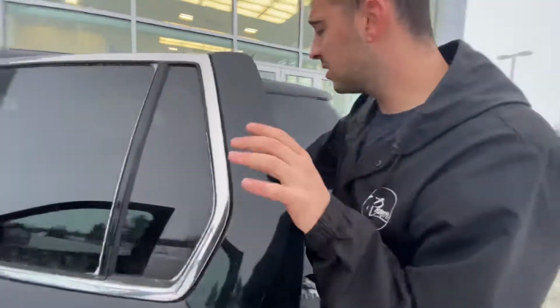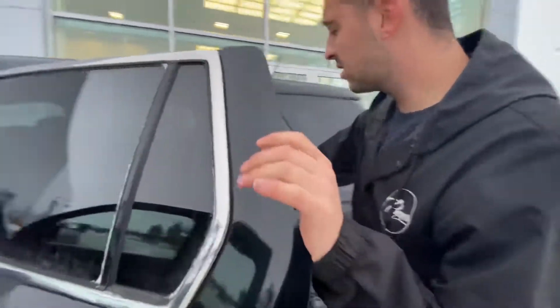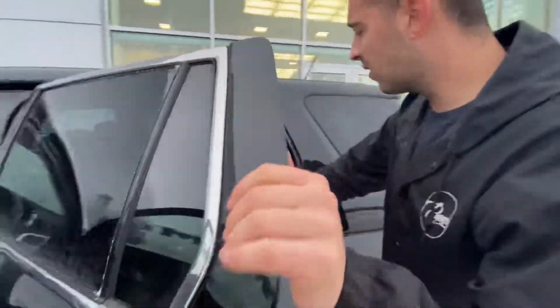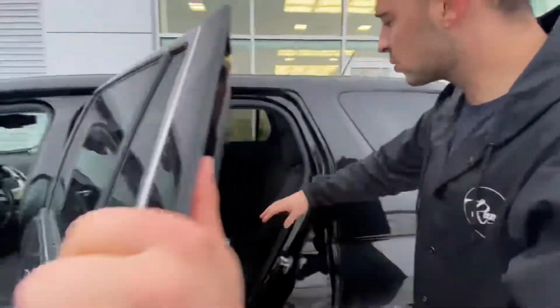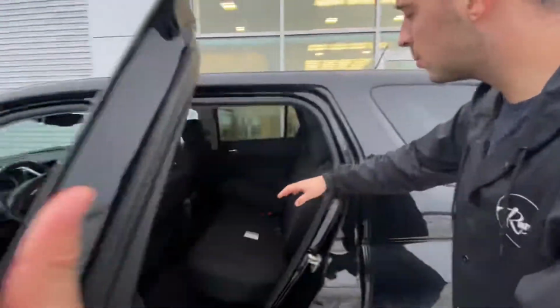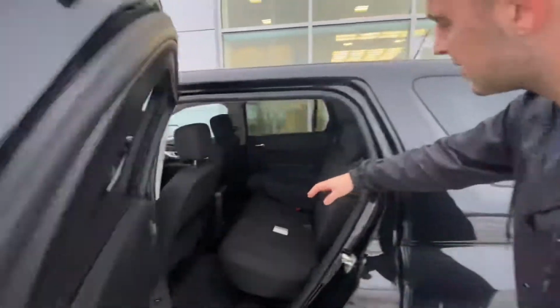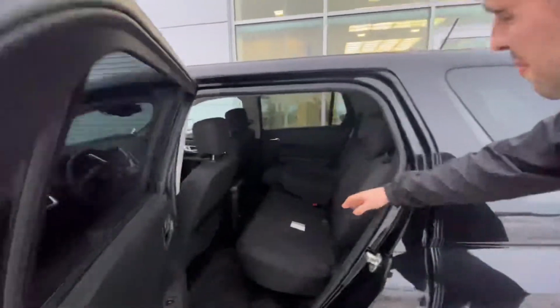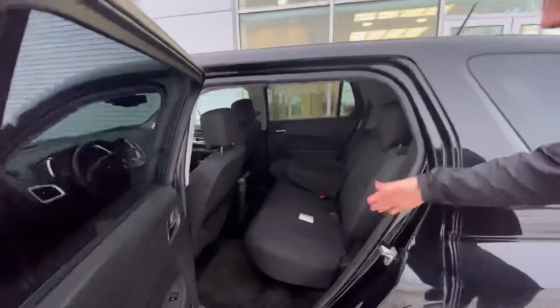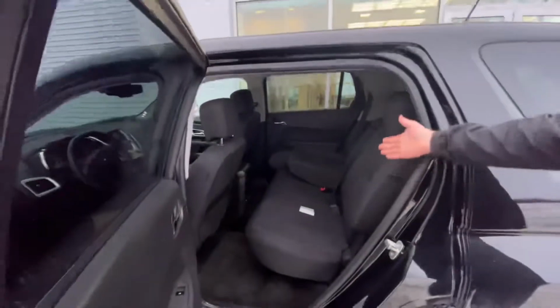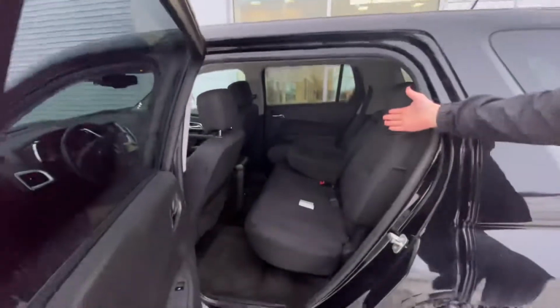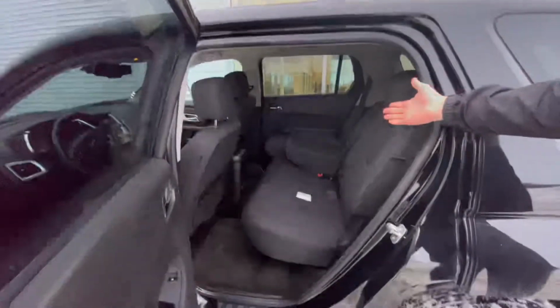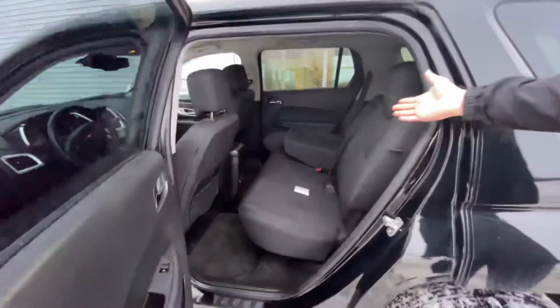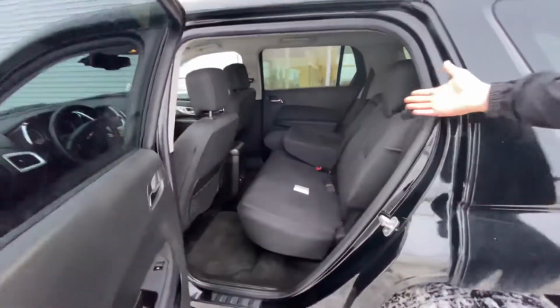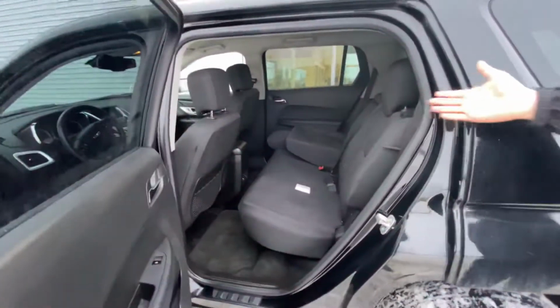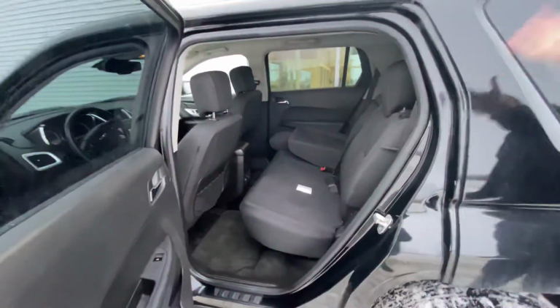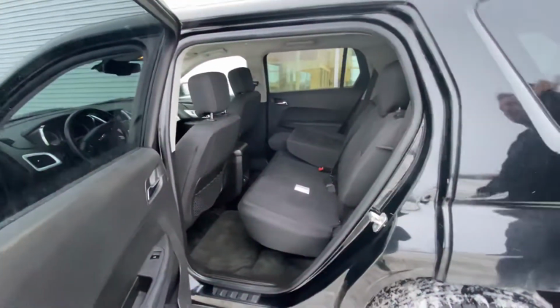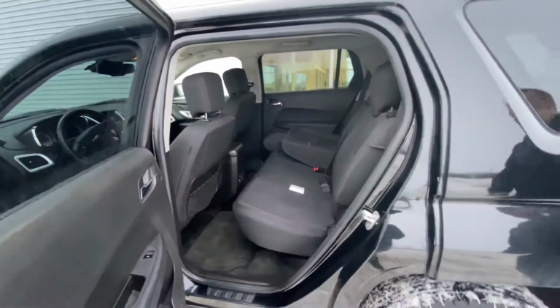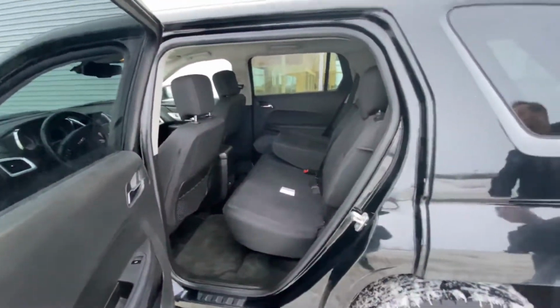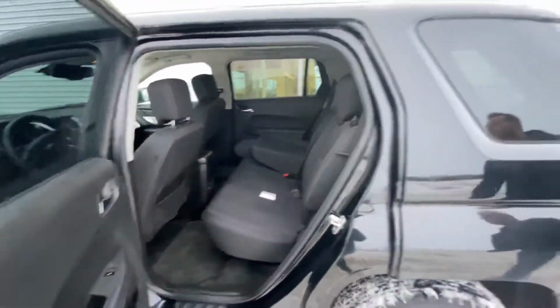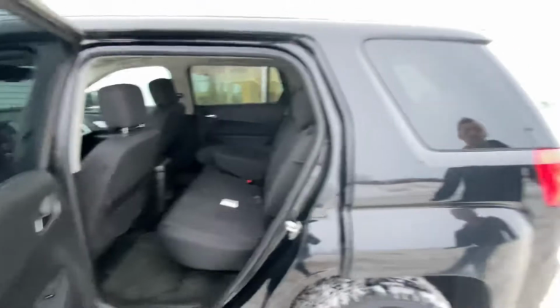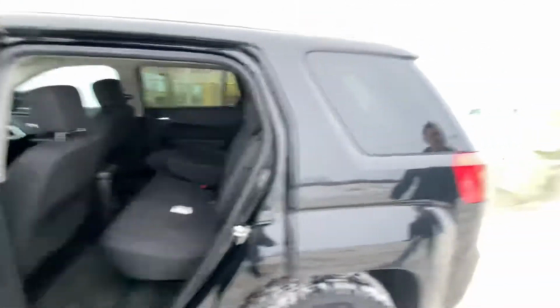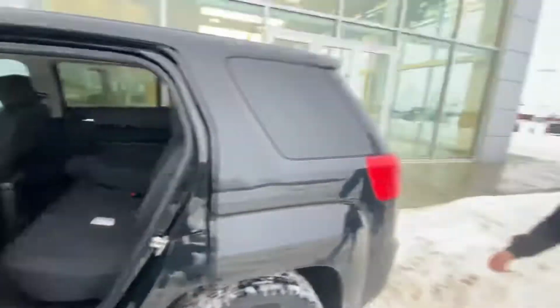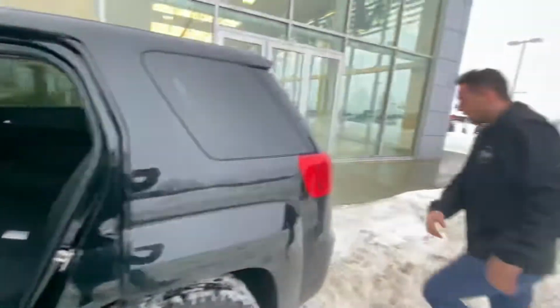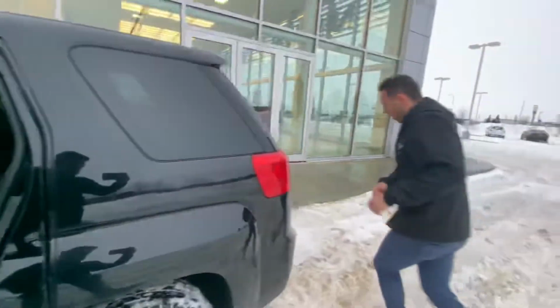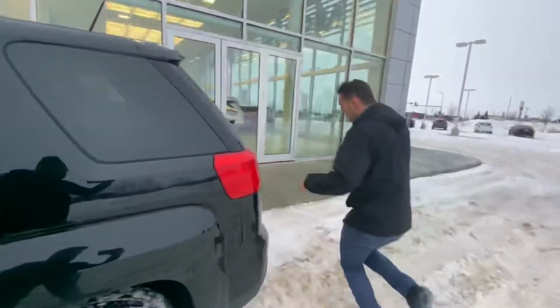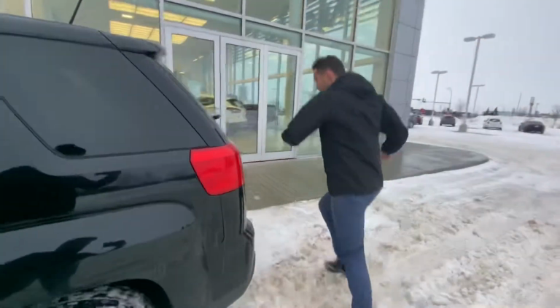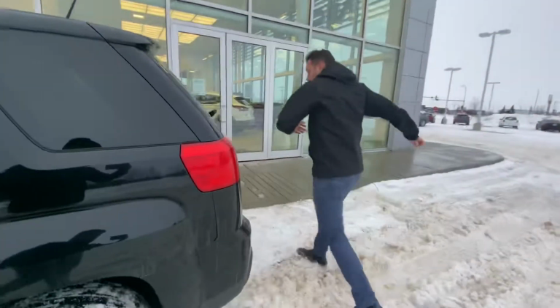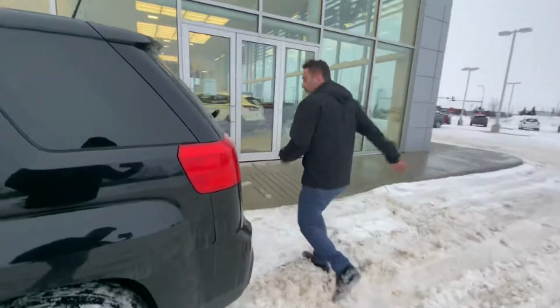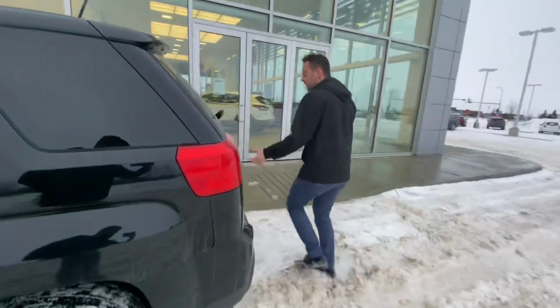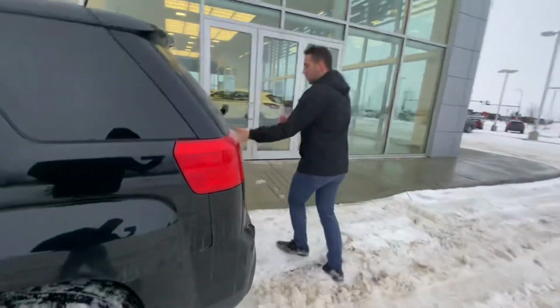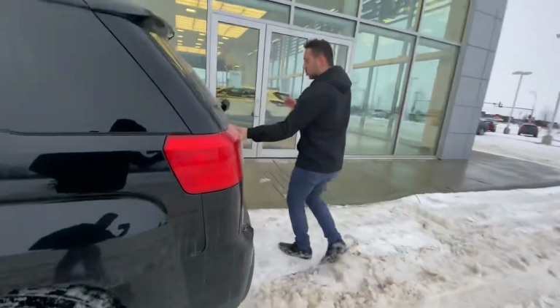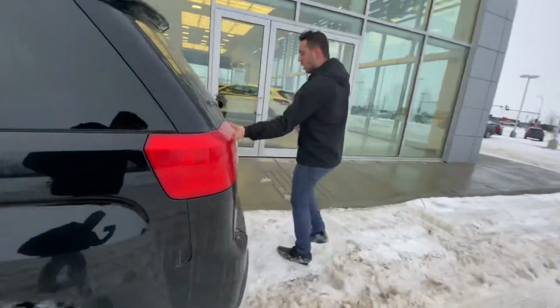Tons of room in the back, and as you can see the seats fold down.